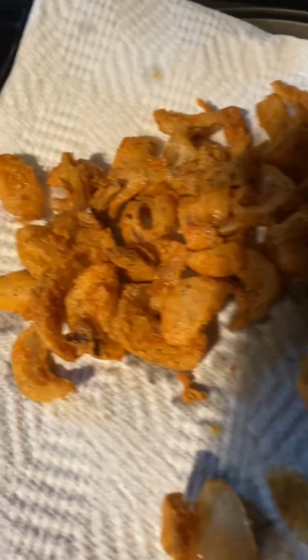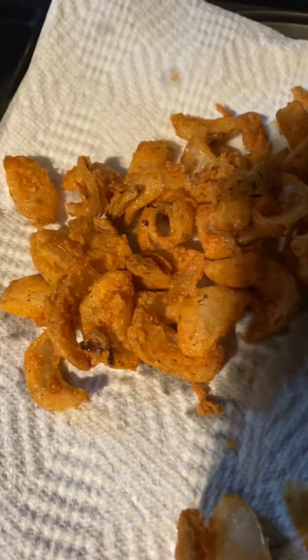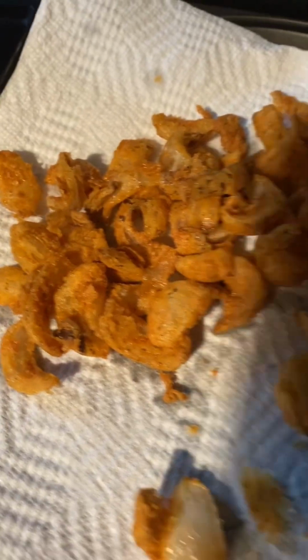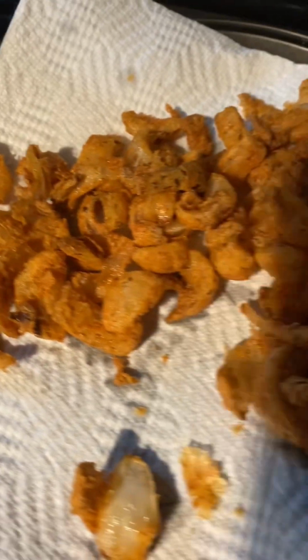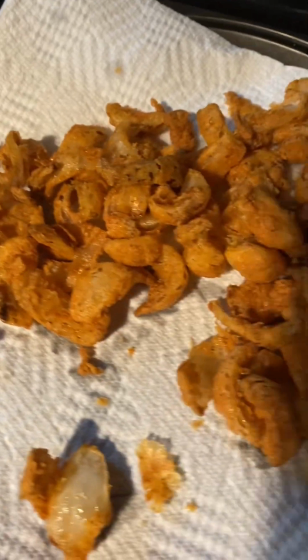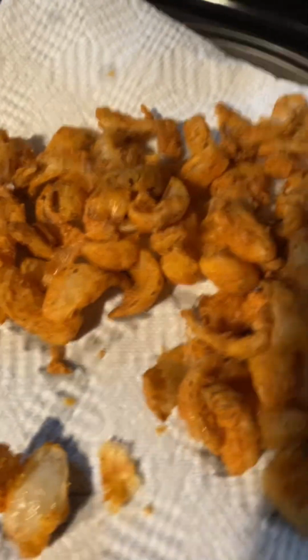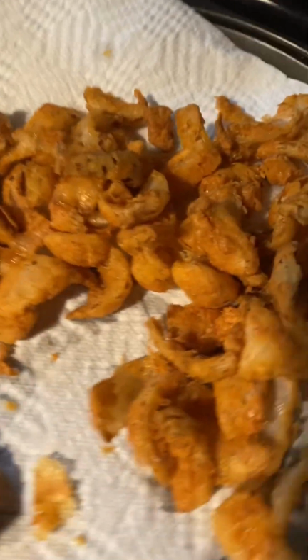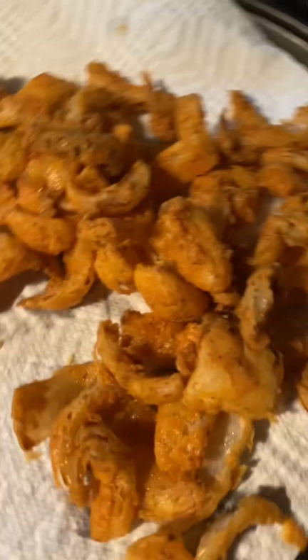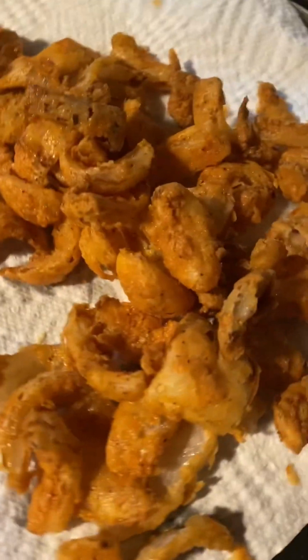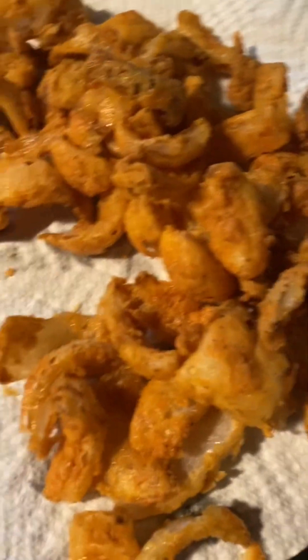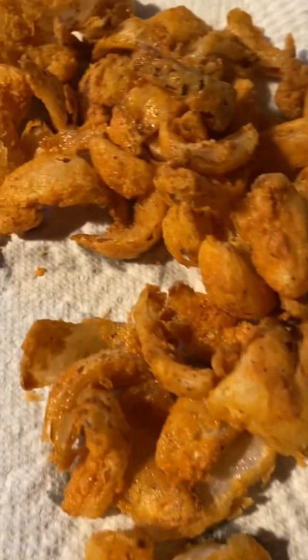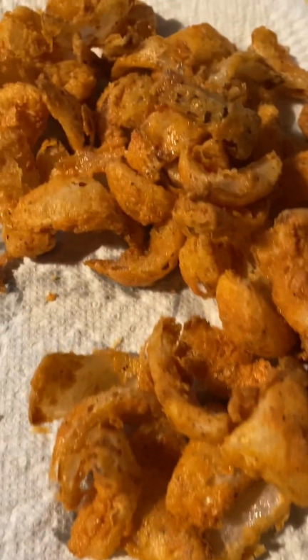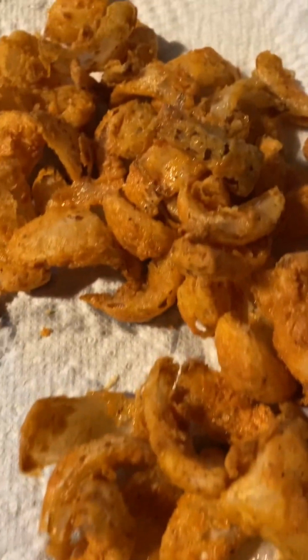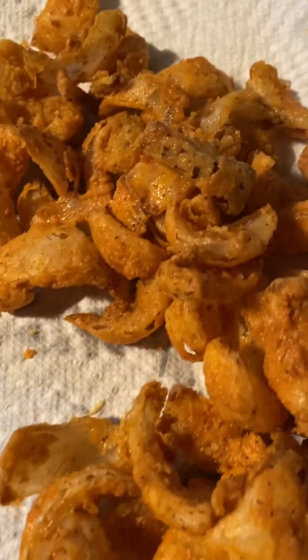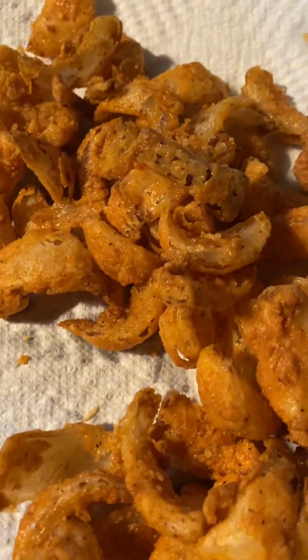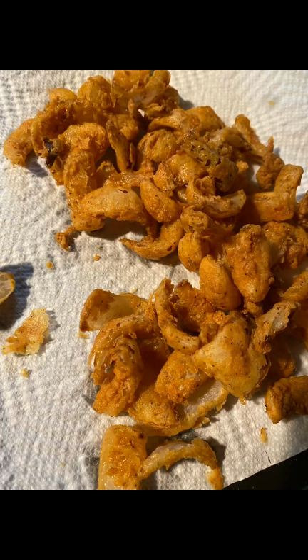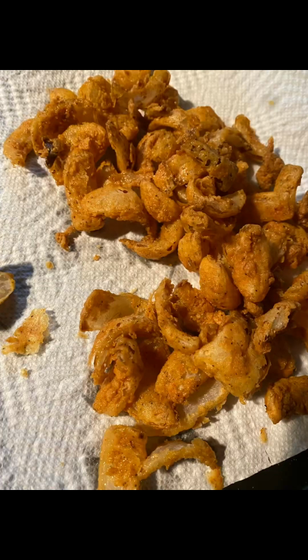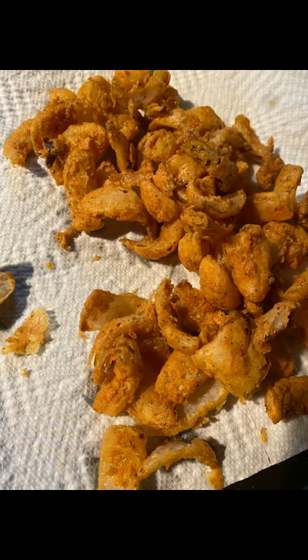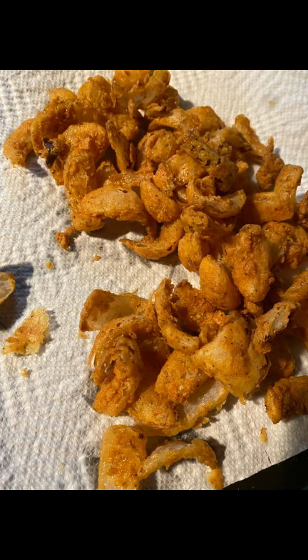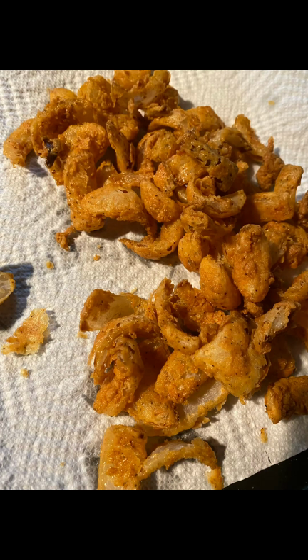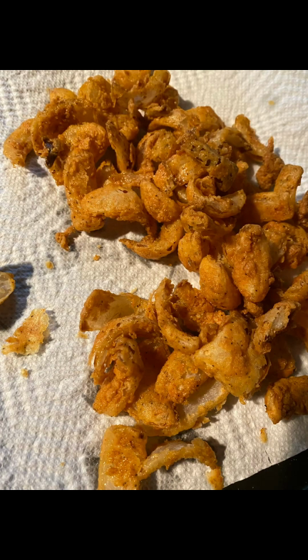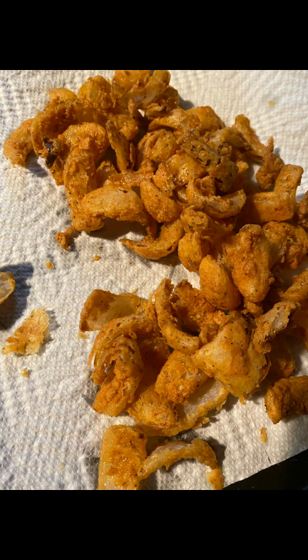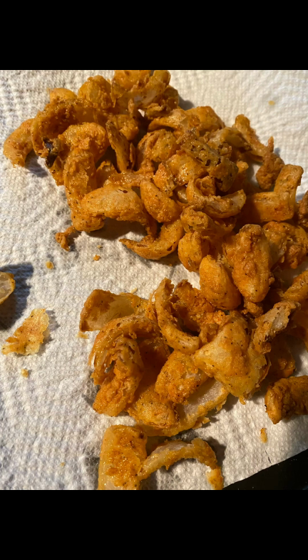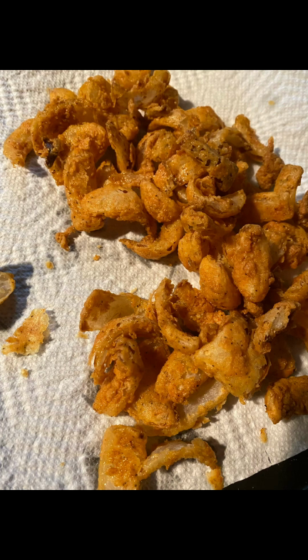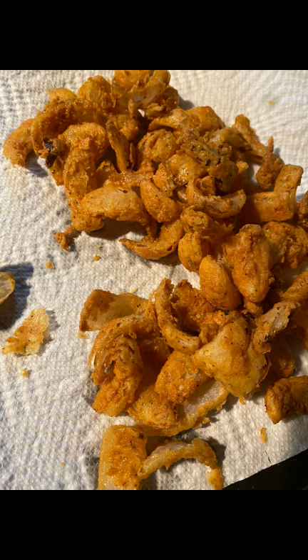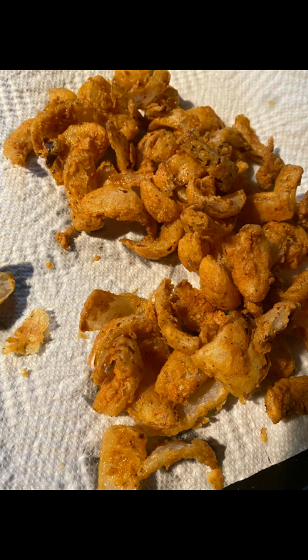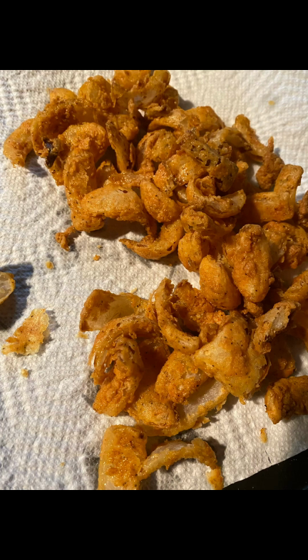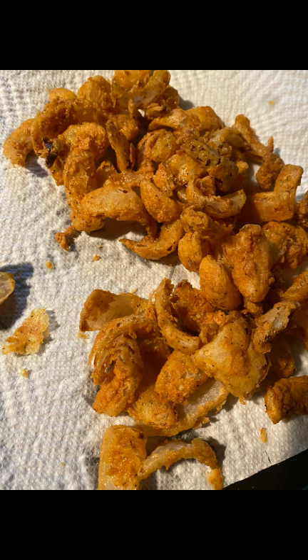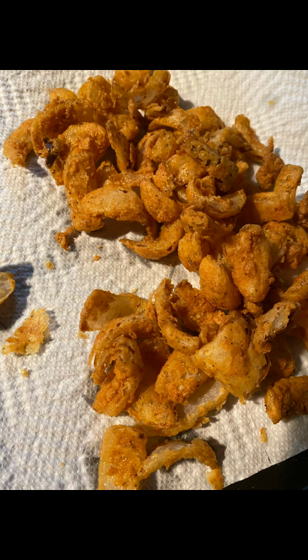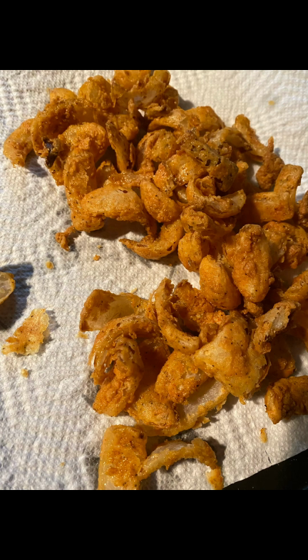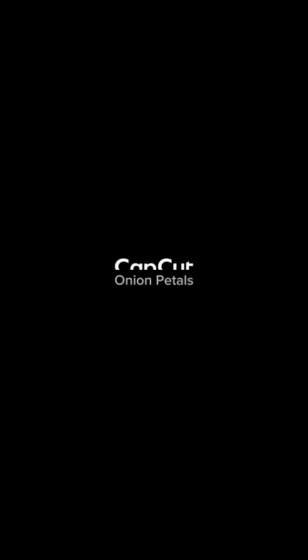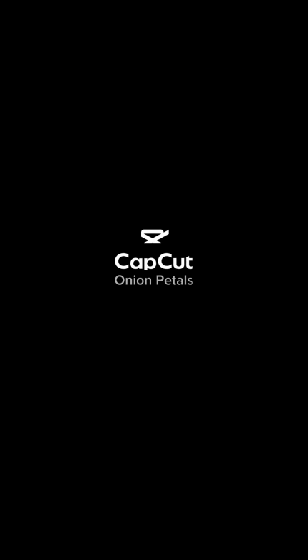This is what they look like when they're all done. They are so delicious. We serve them with a garlic ranch. Thanks for watching.